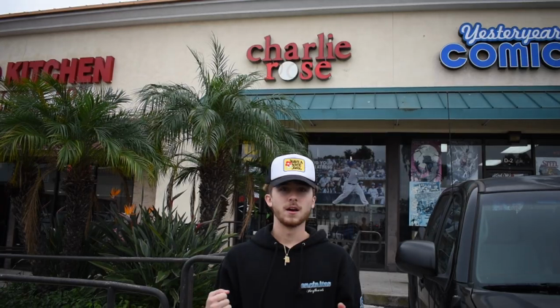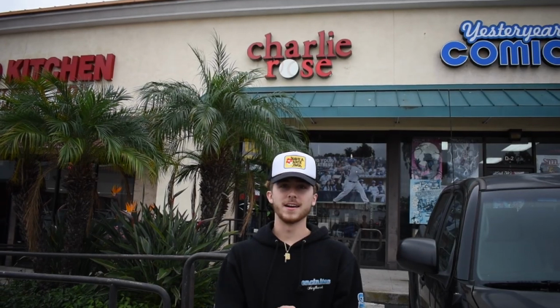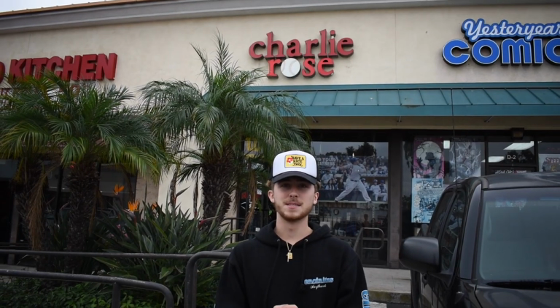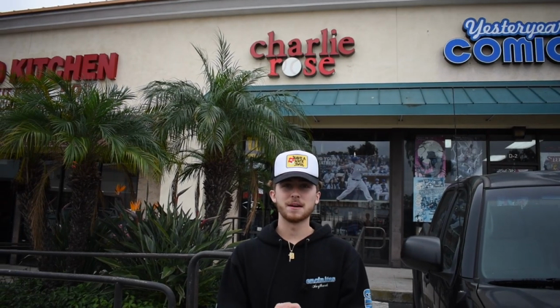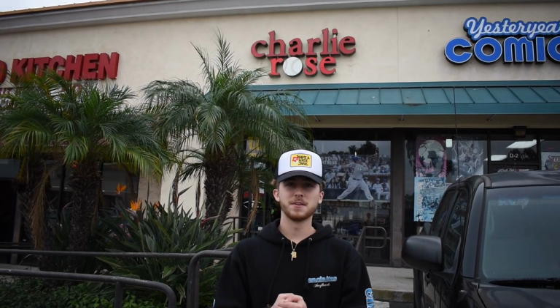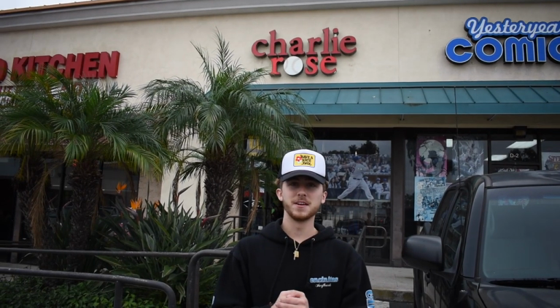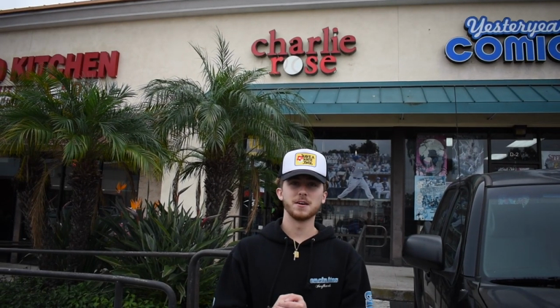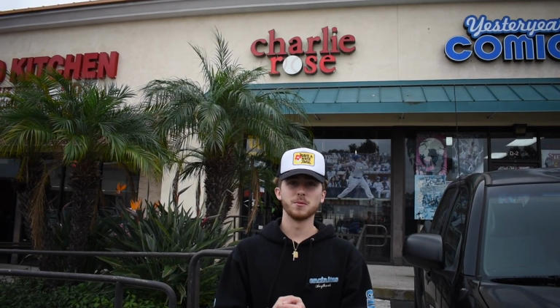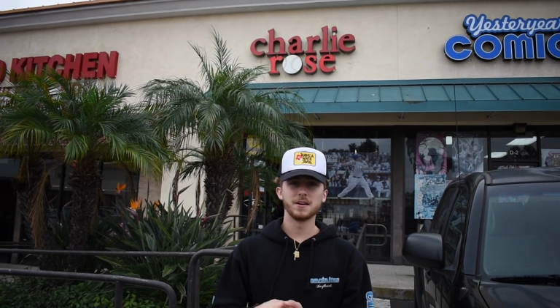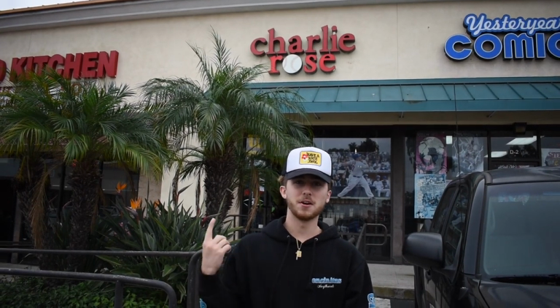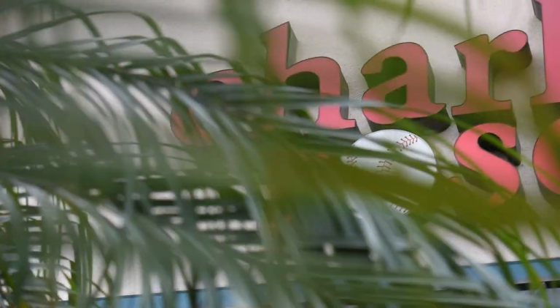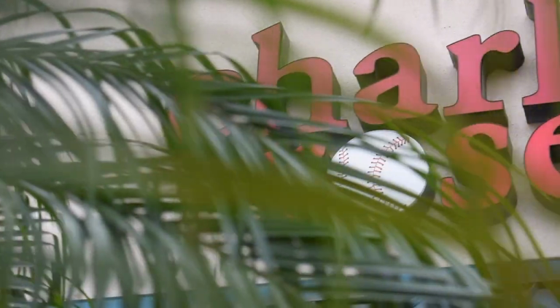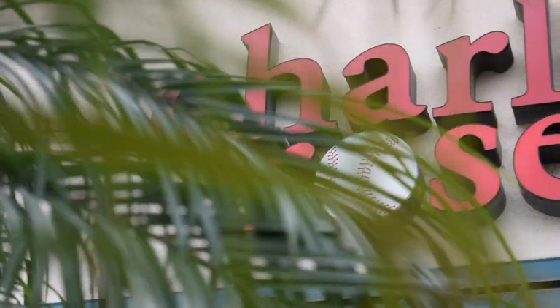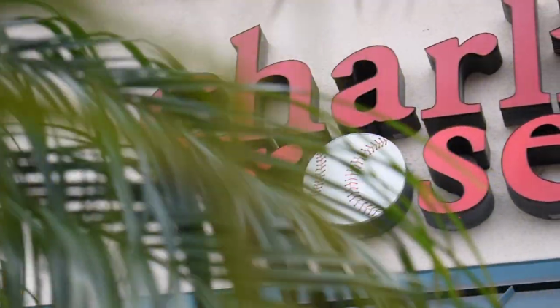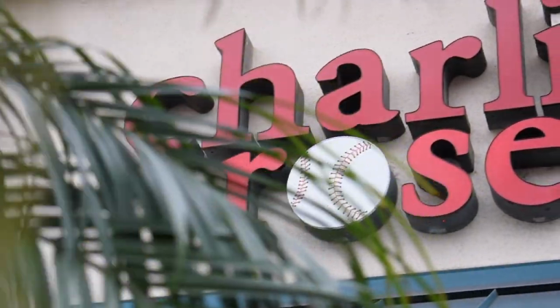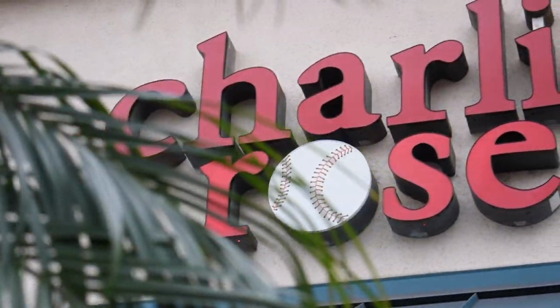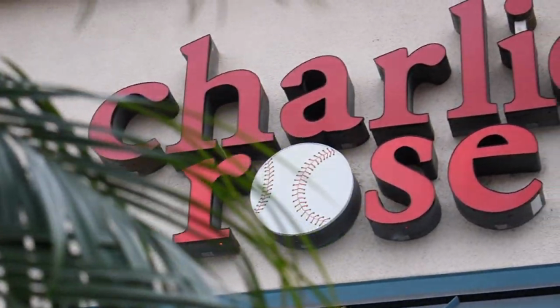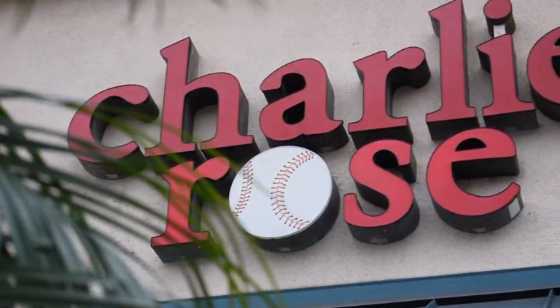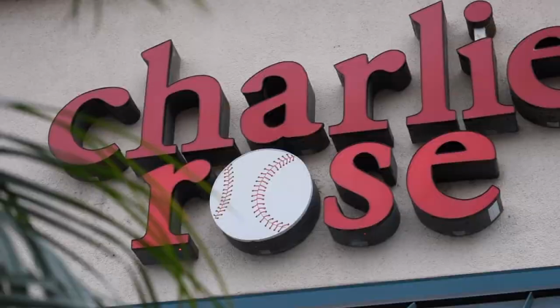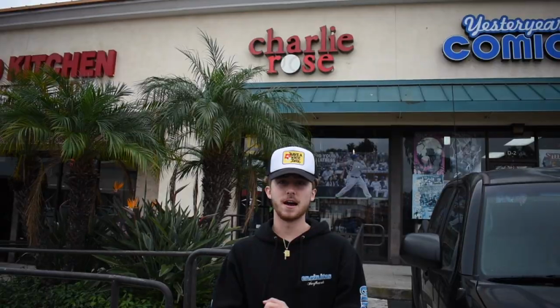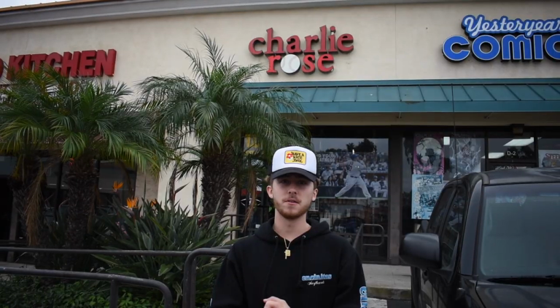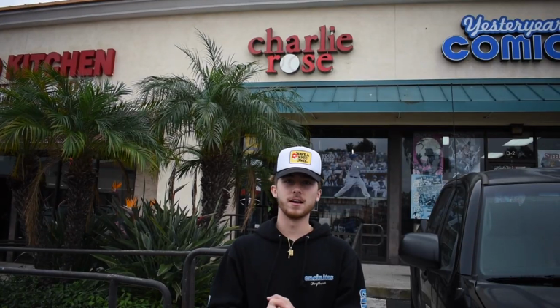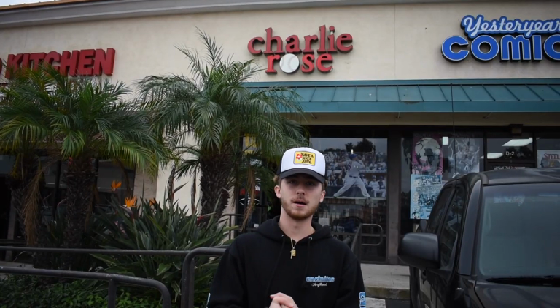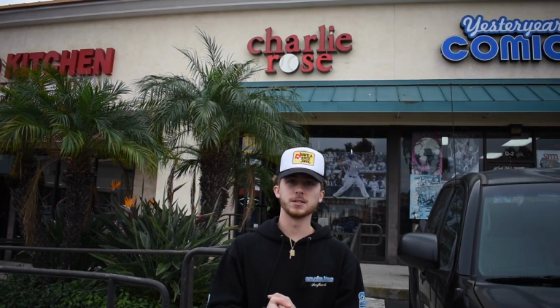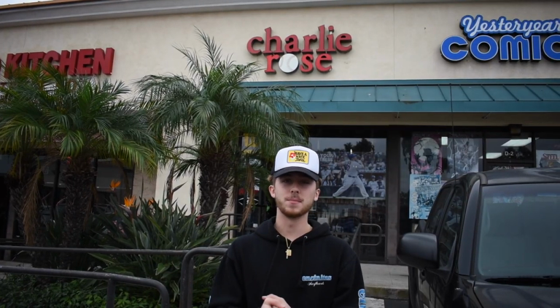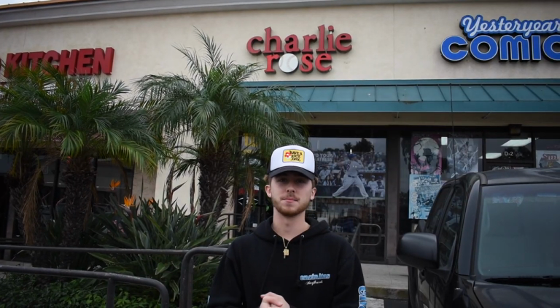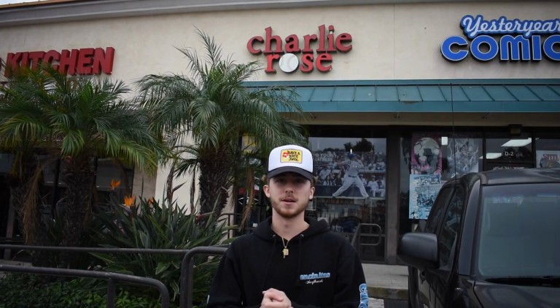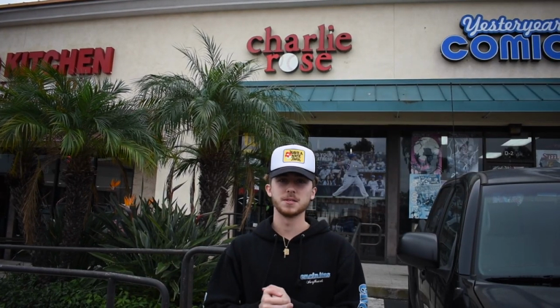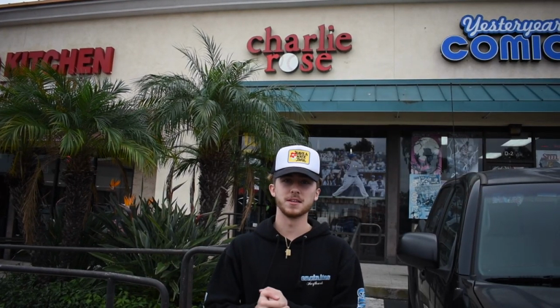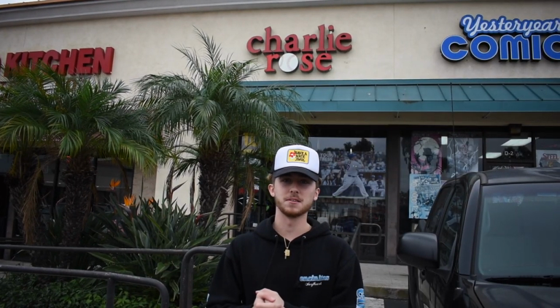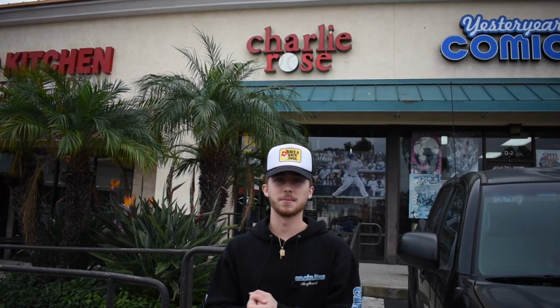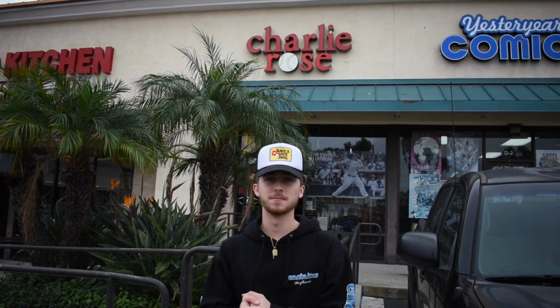Alright guys, back for another video. We're here at Charlie Rose and we're gonna go through some of the gloves they have right now. I'm gonna try and pick something up, so let's go check them out.